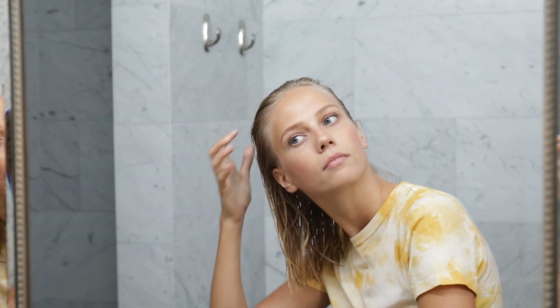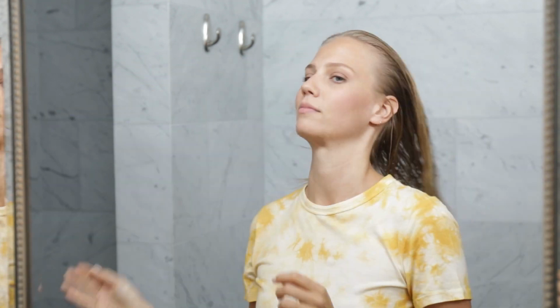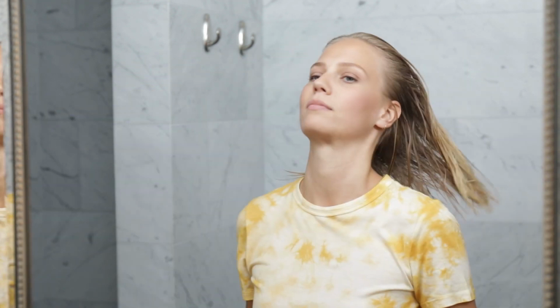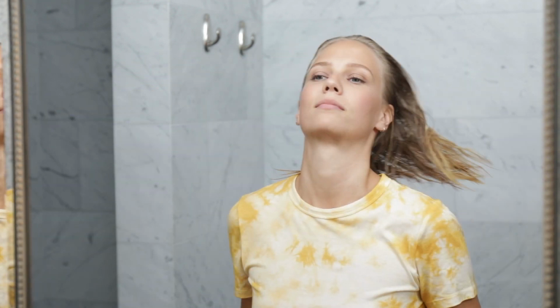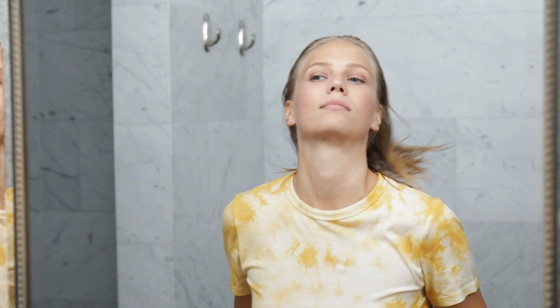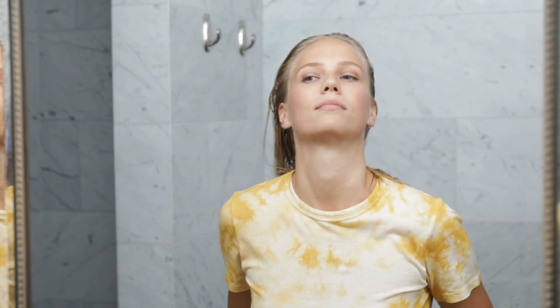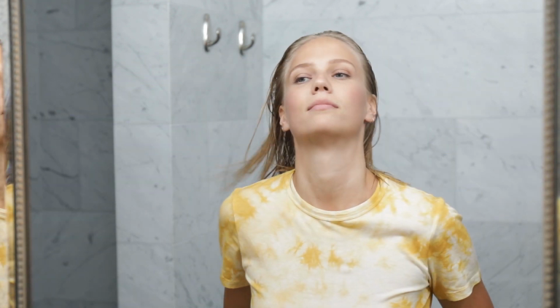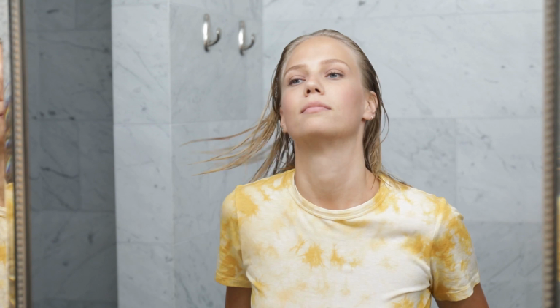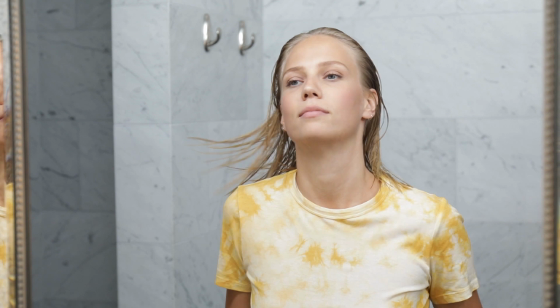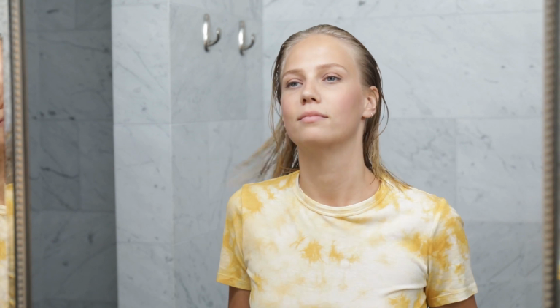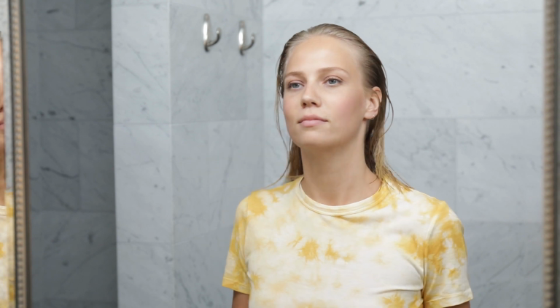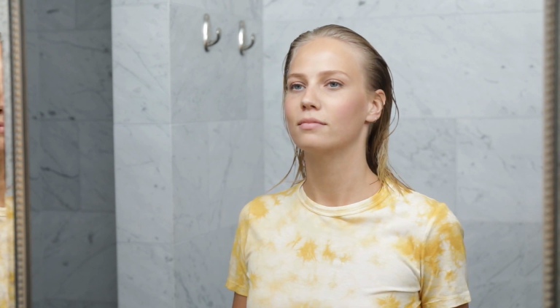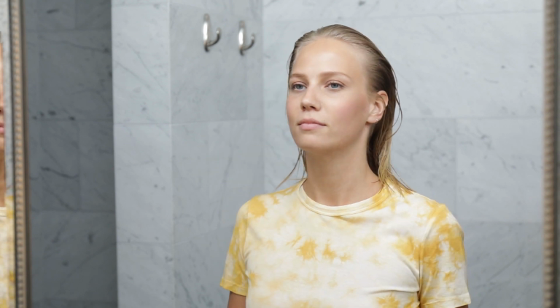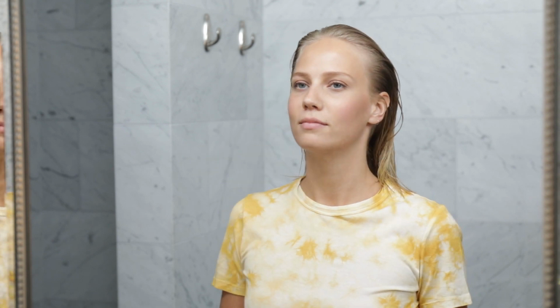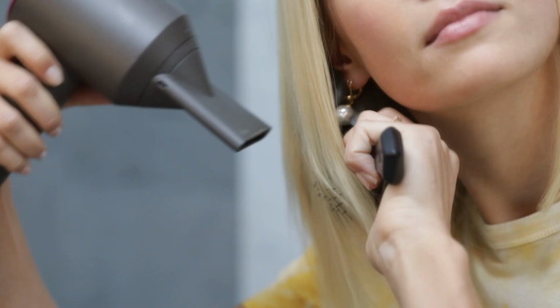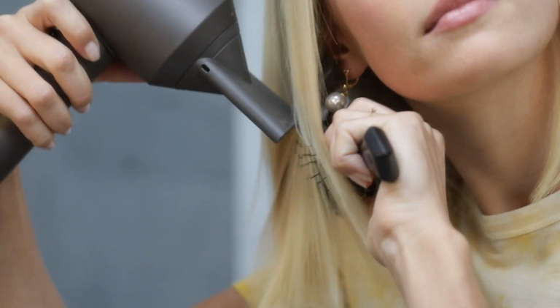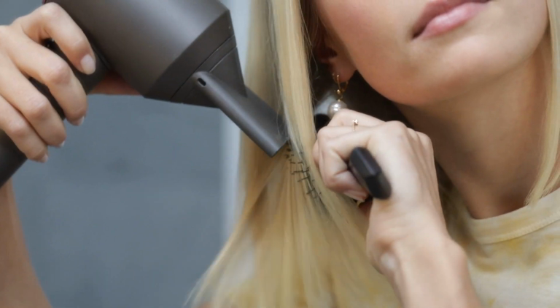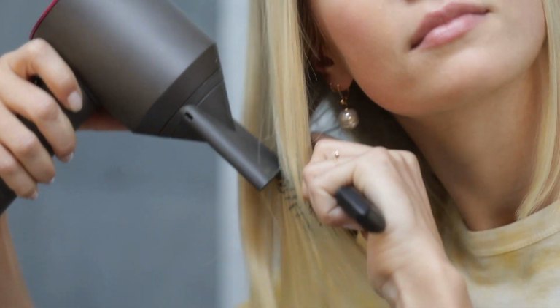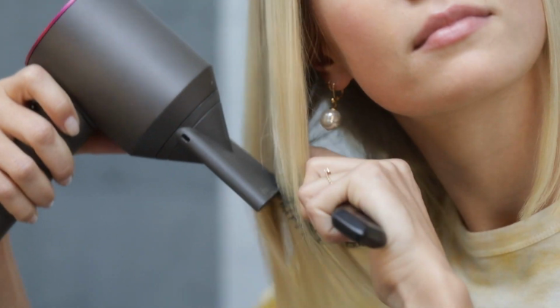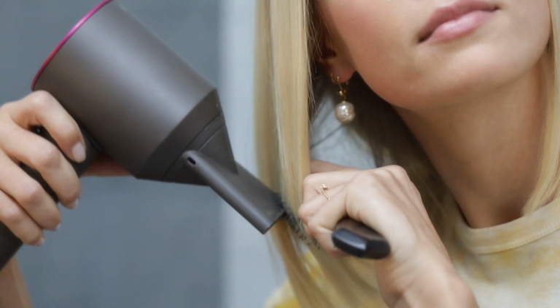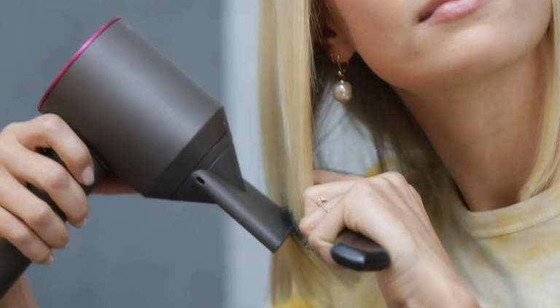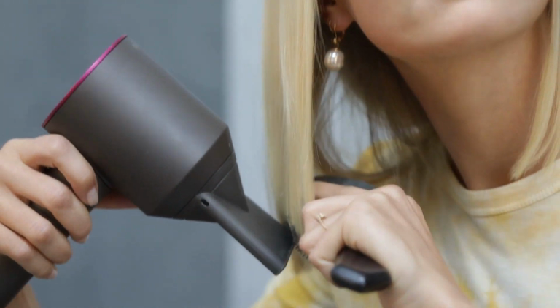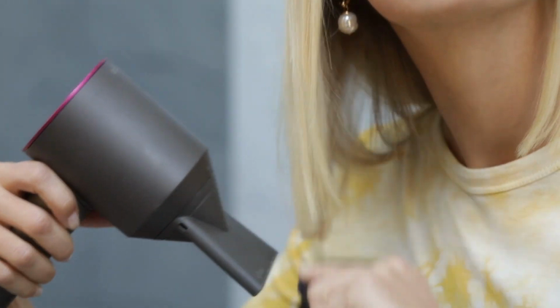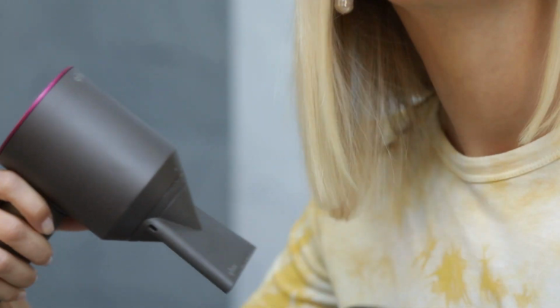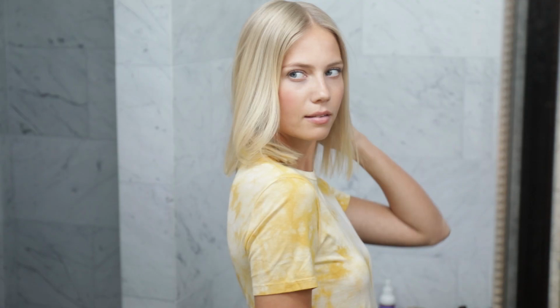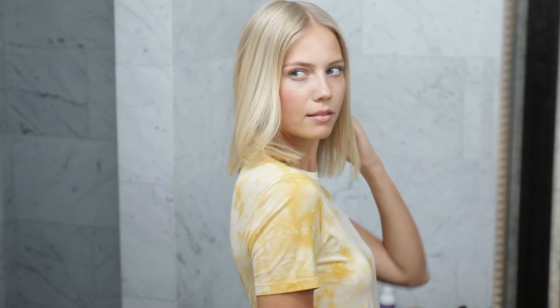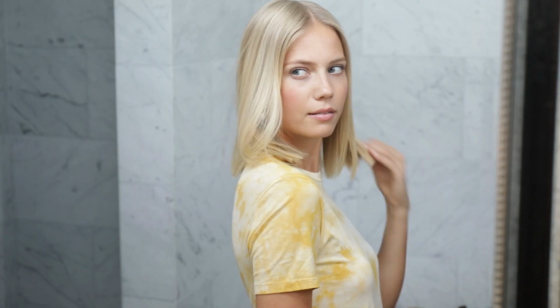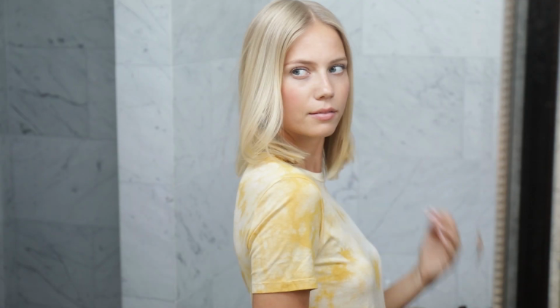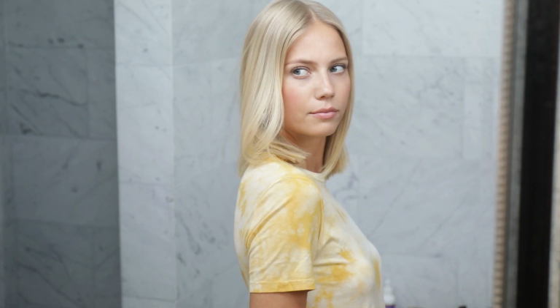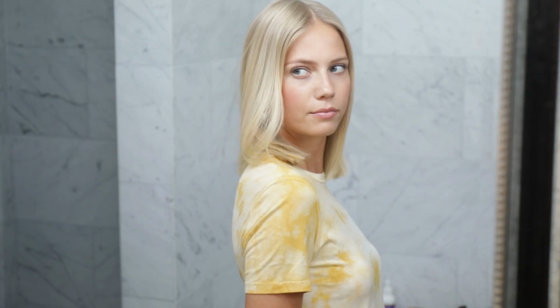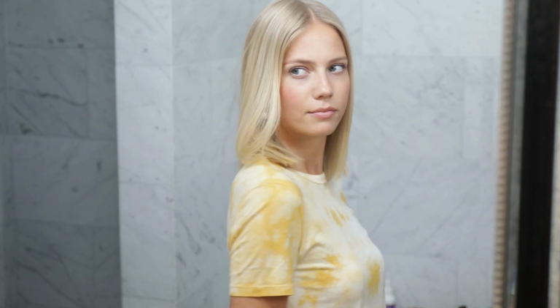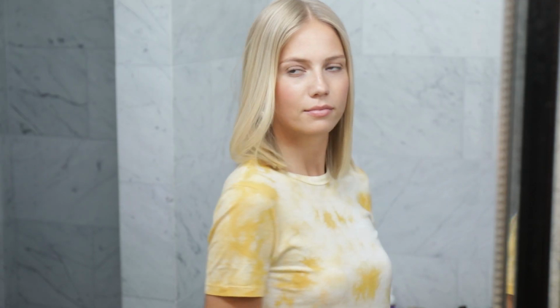I usually air dry my hair, but if I'm in a hurry, I use my hairdryer. Then, I'm good to go!